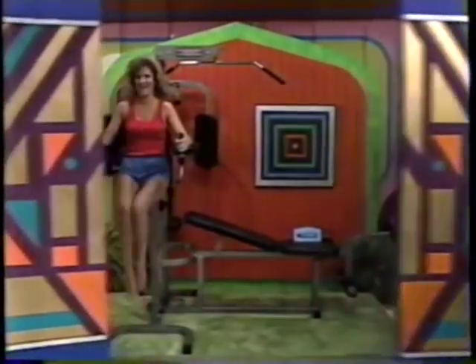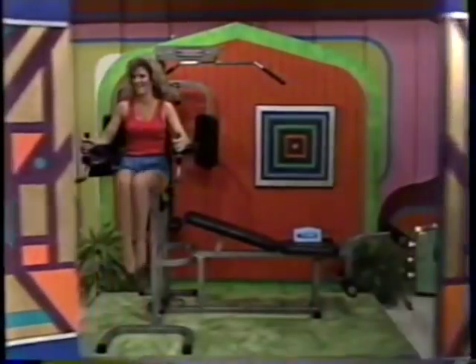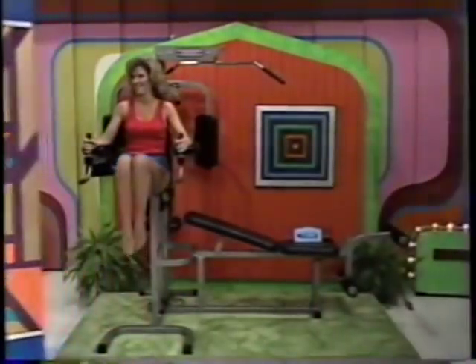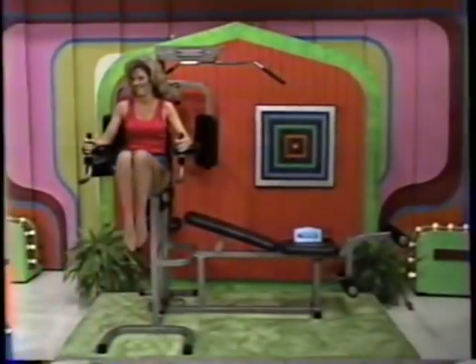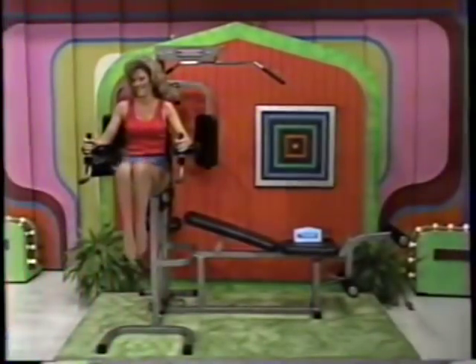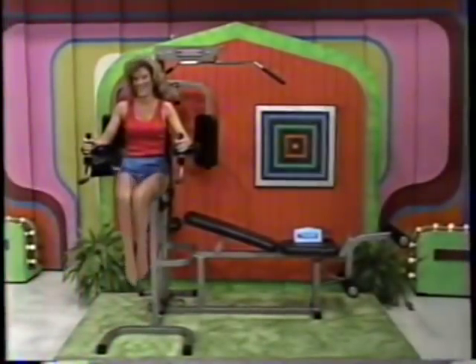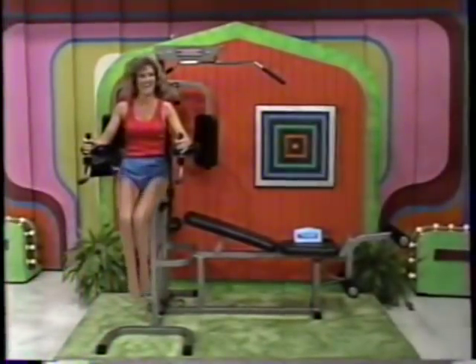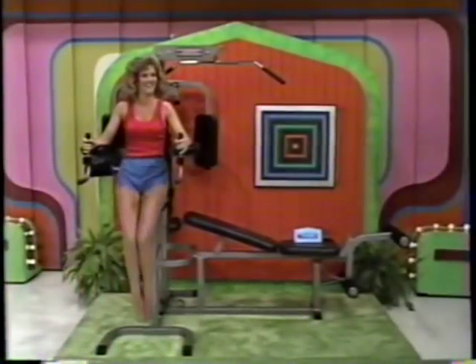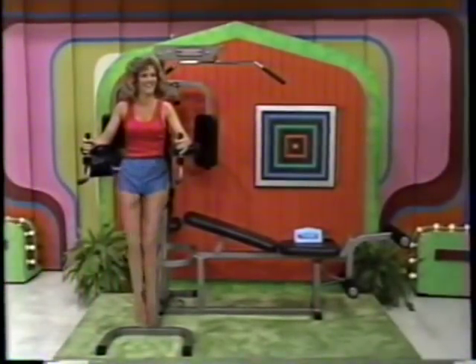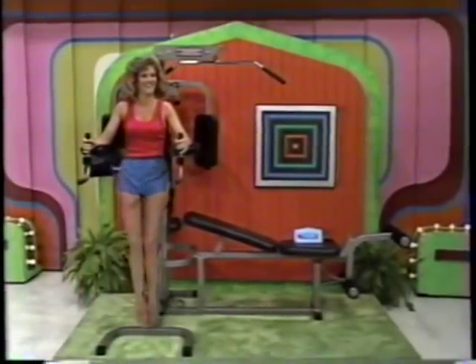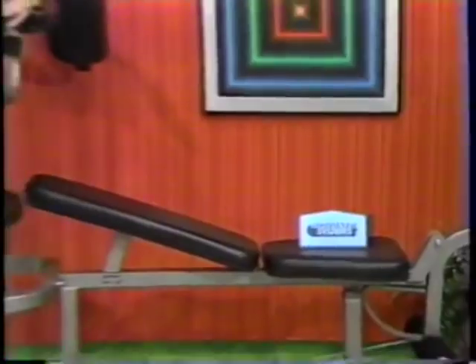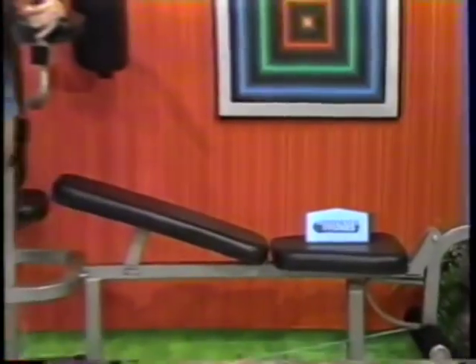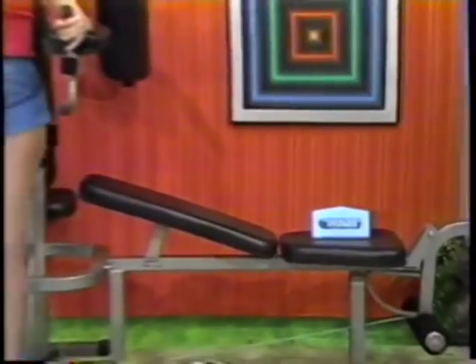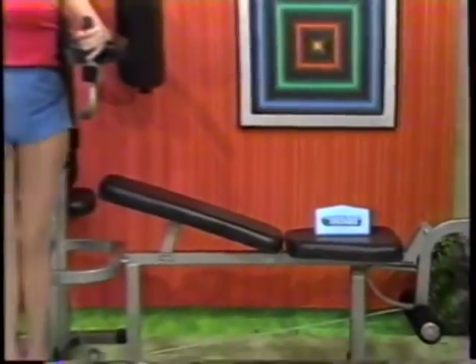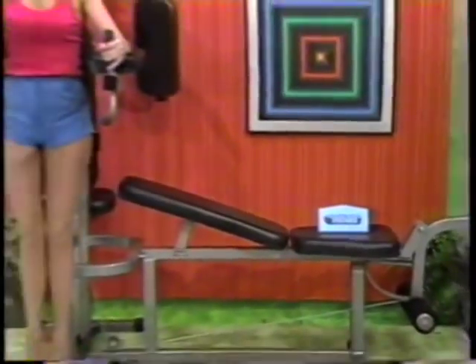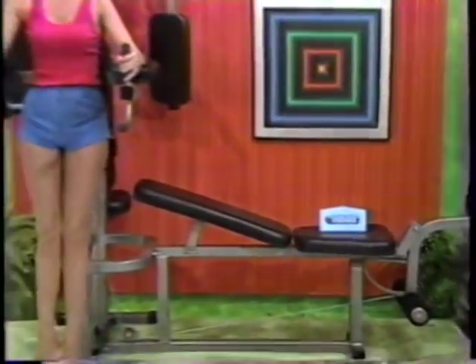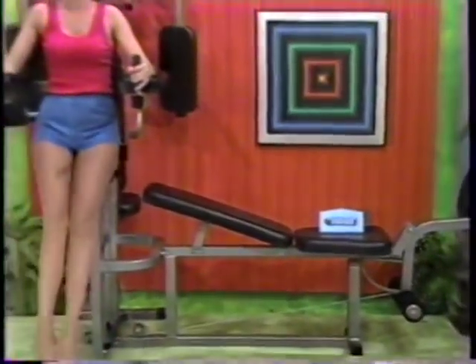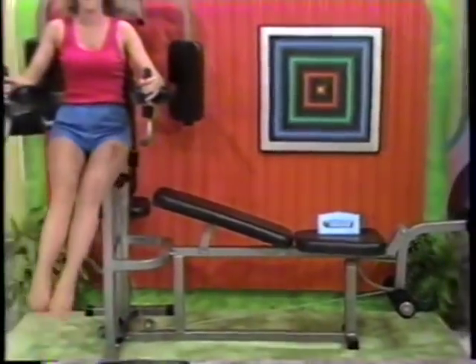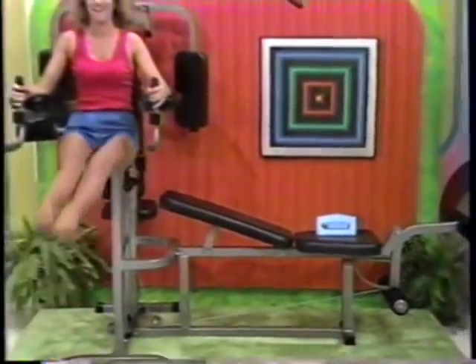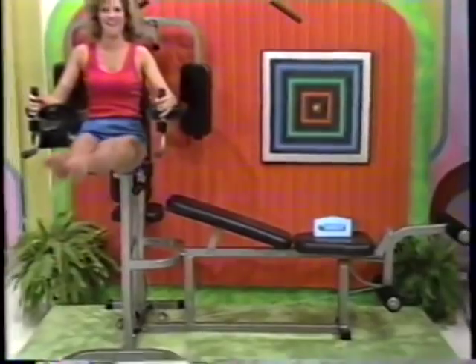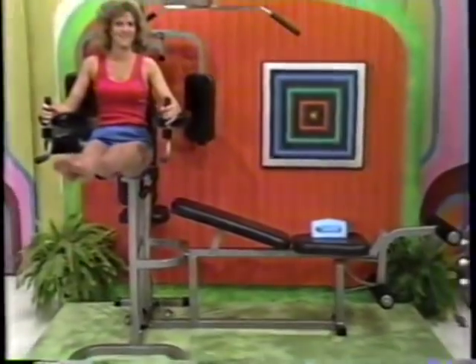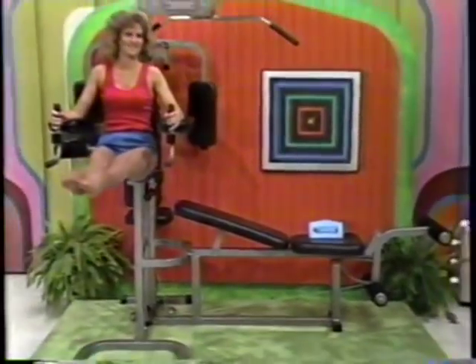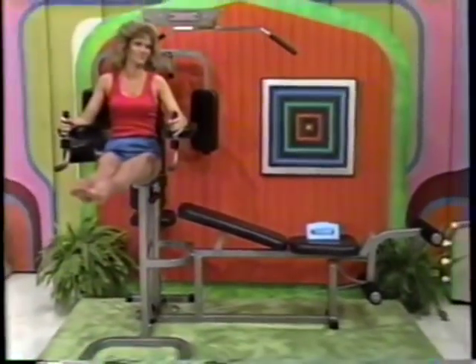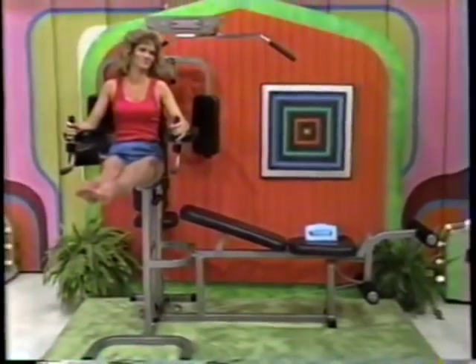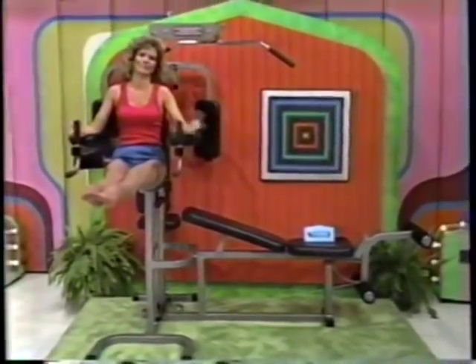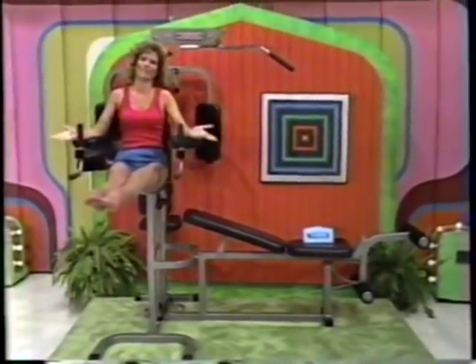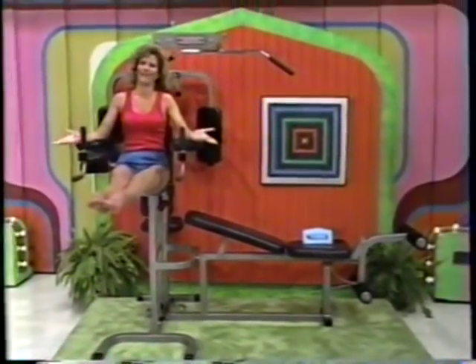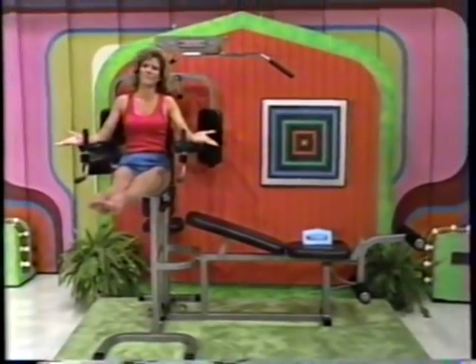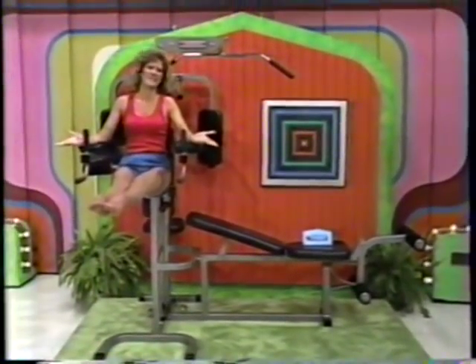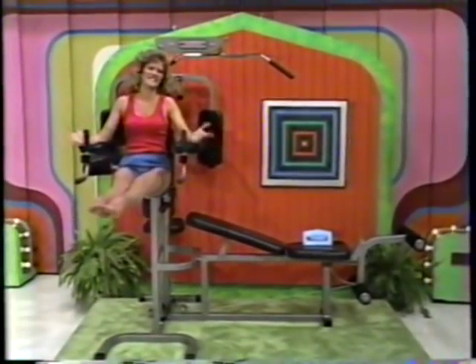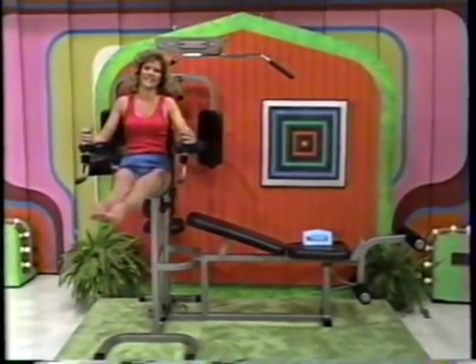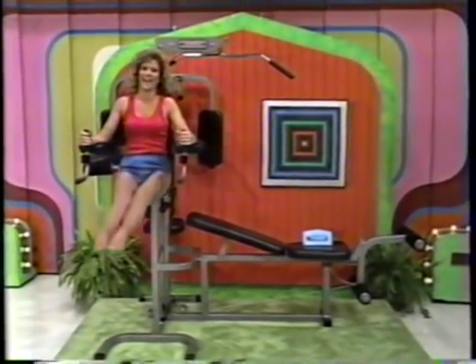Exercise equipment. Deck leg unit with cam, vertical leg raise, and squat rack from Continental System.